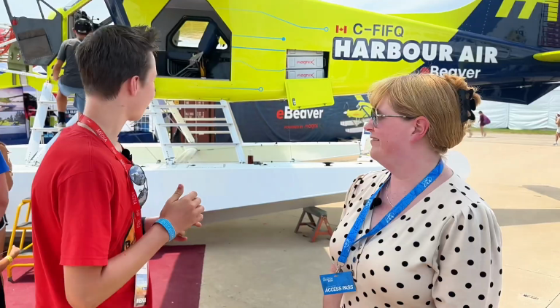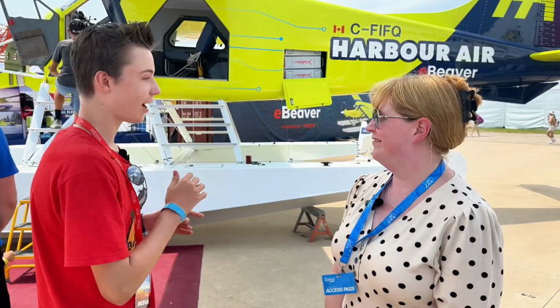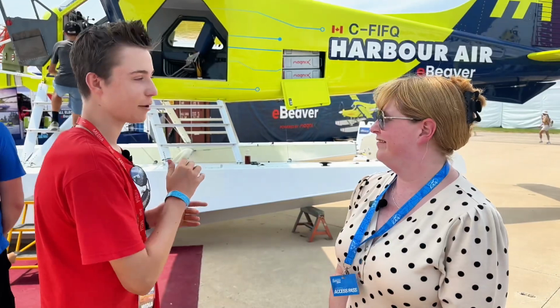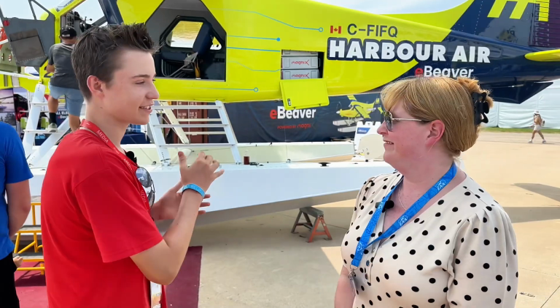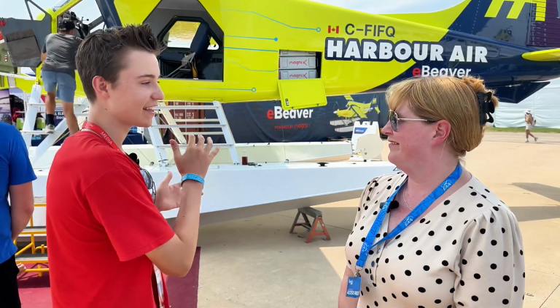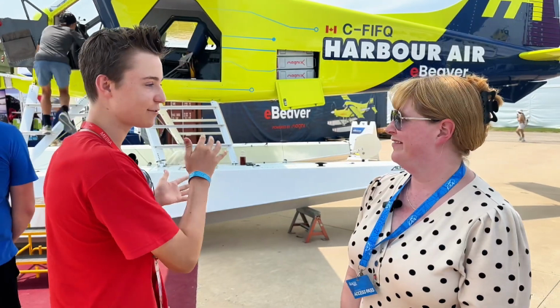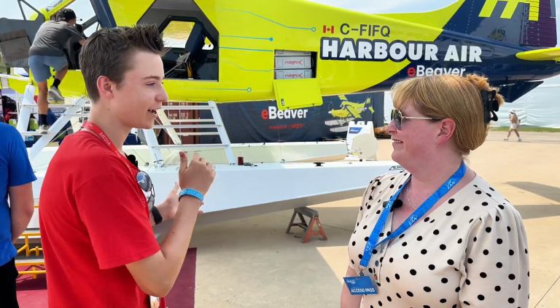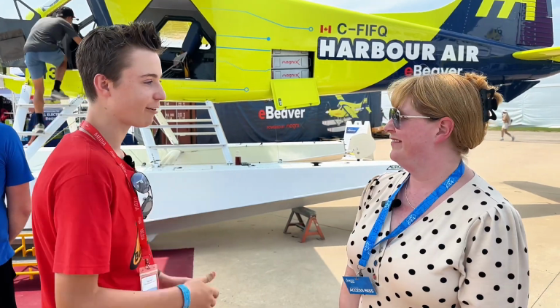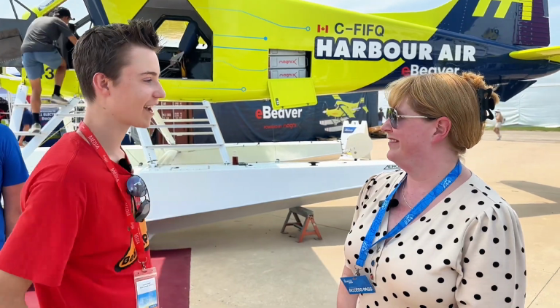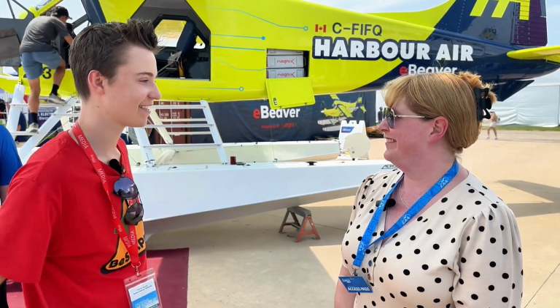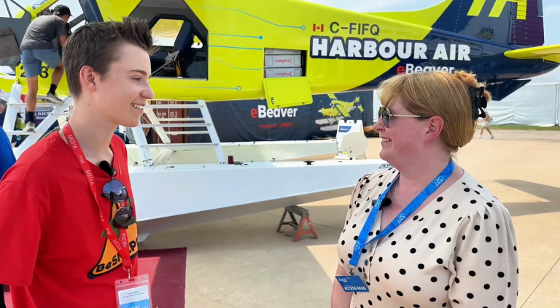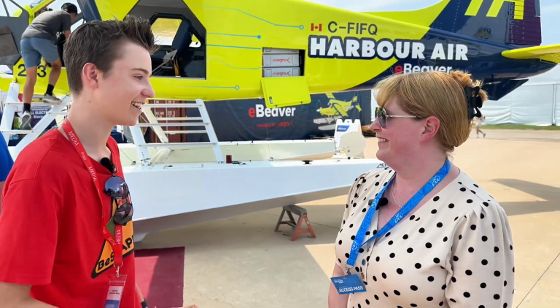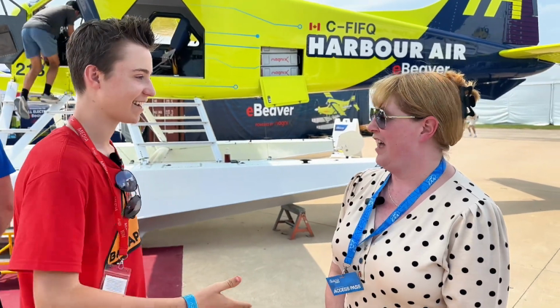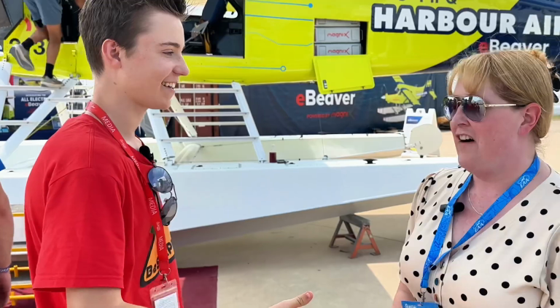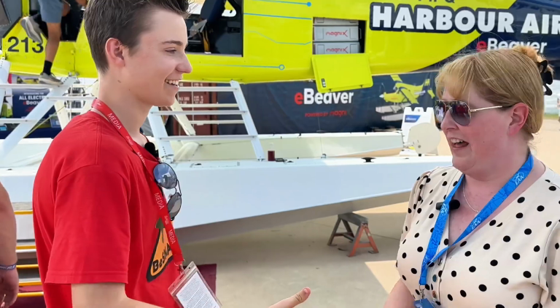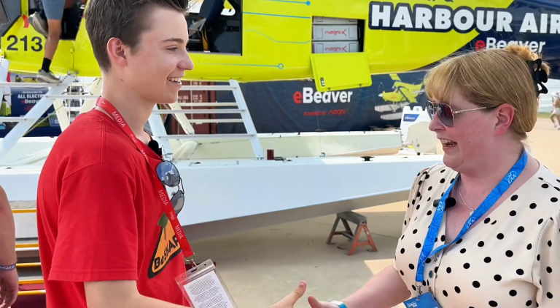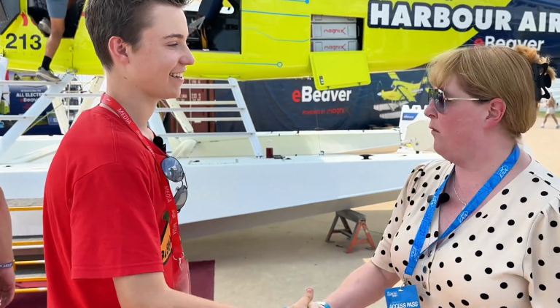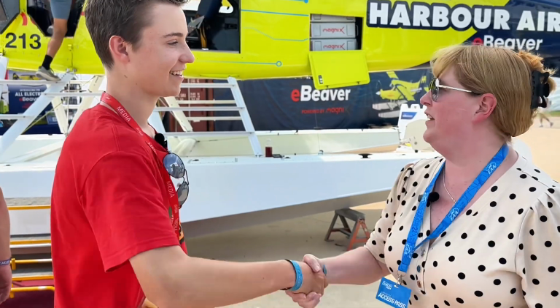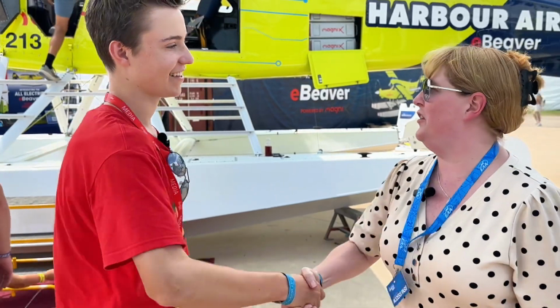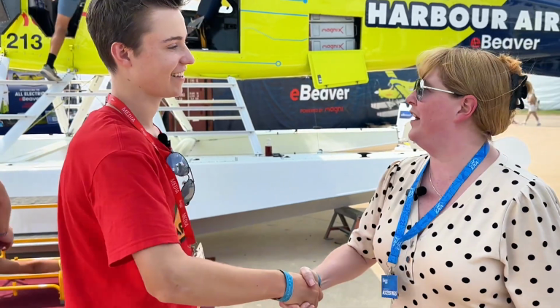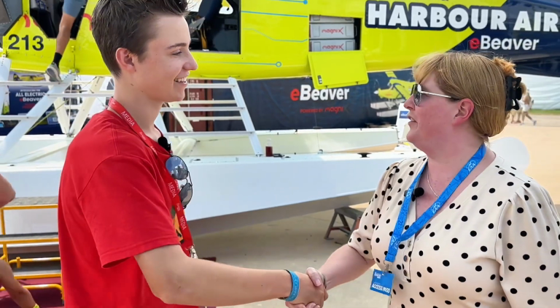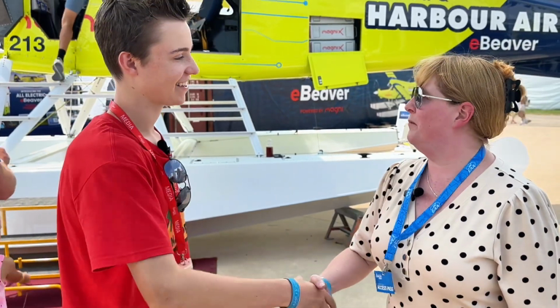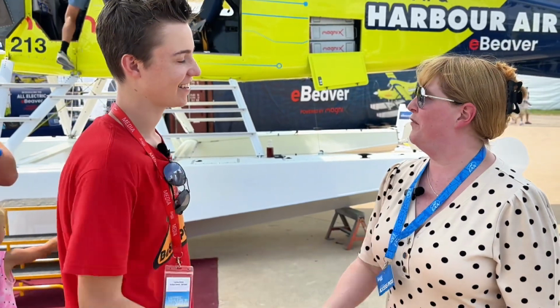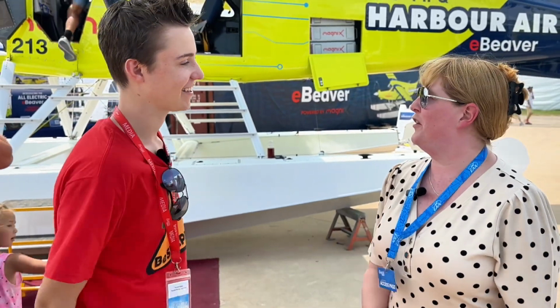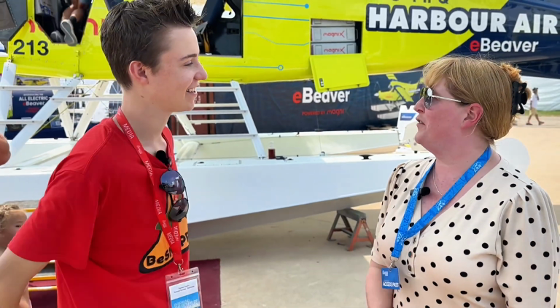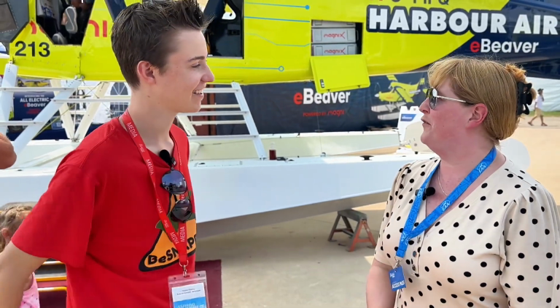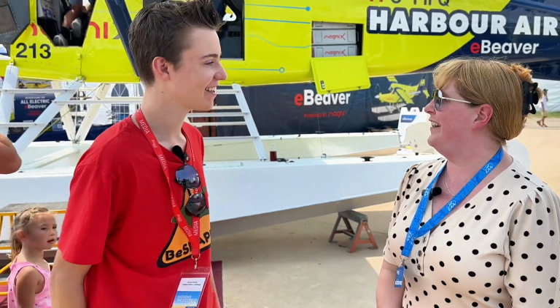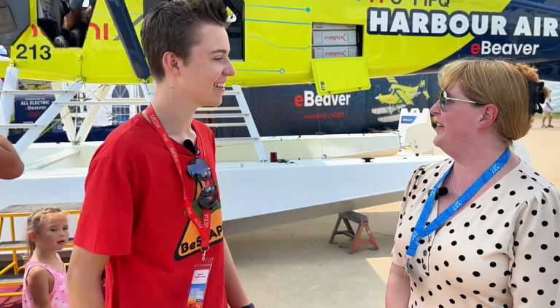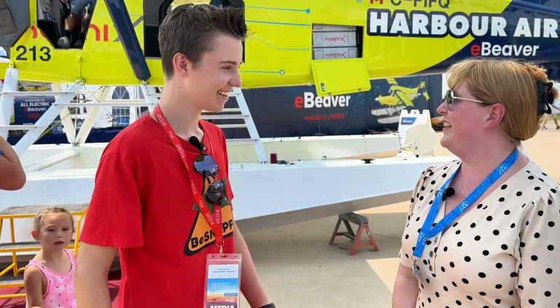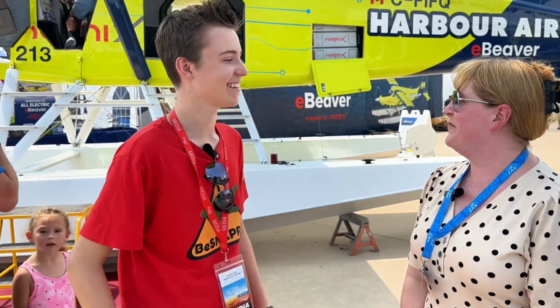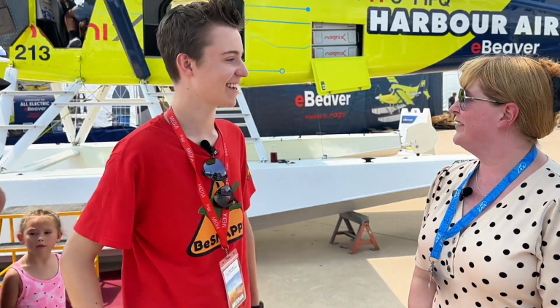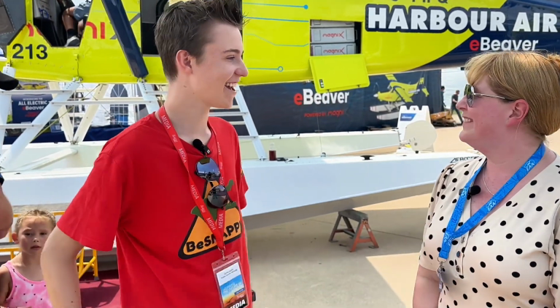I hope to see these flying one day in the sky. I can't wait till you guys come to Vancouver and fly in it yourself.